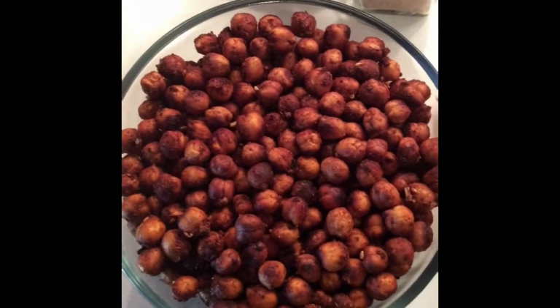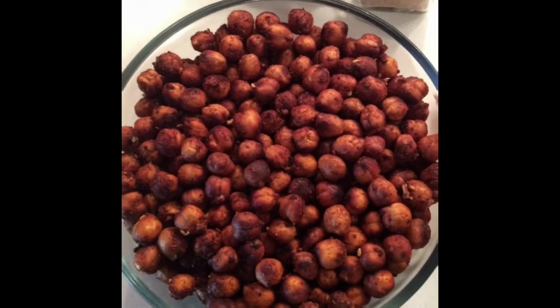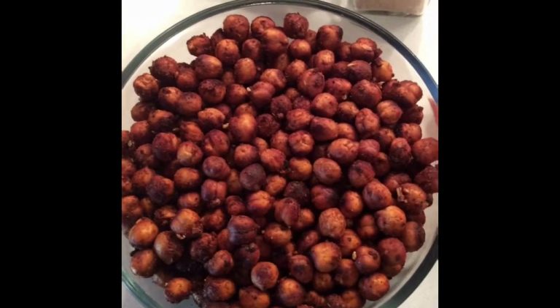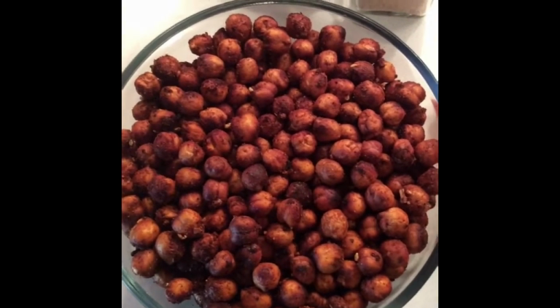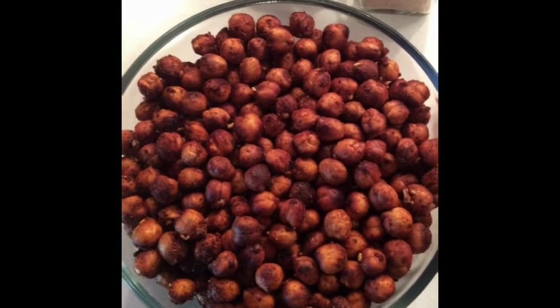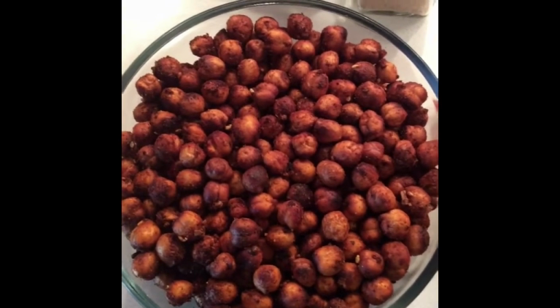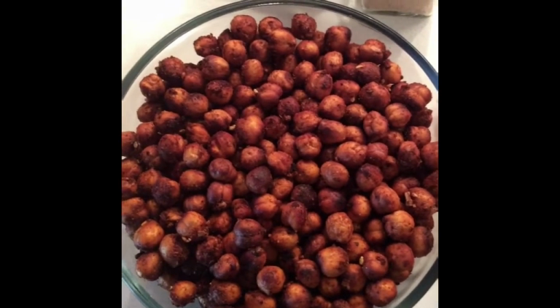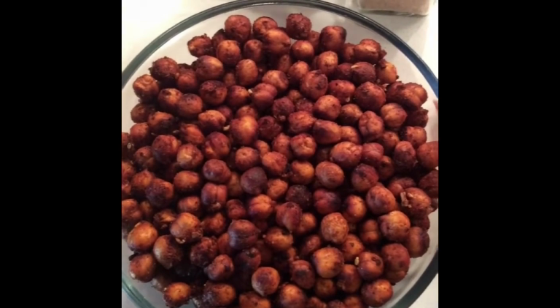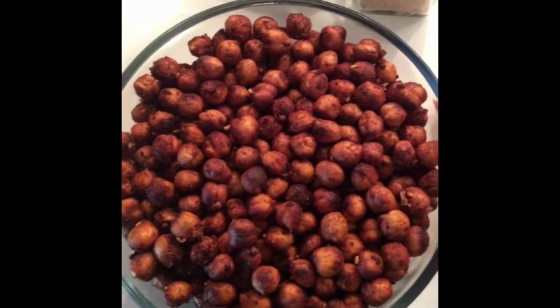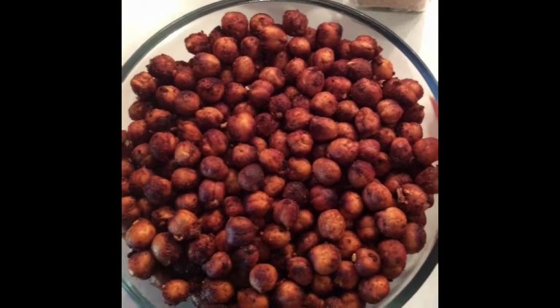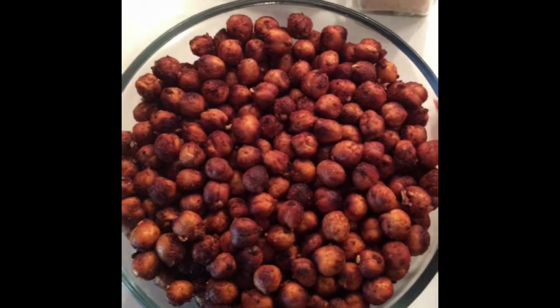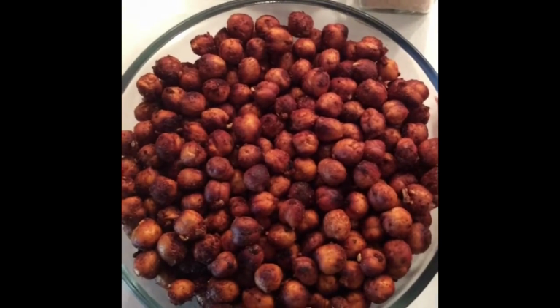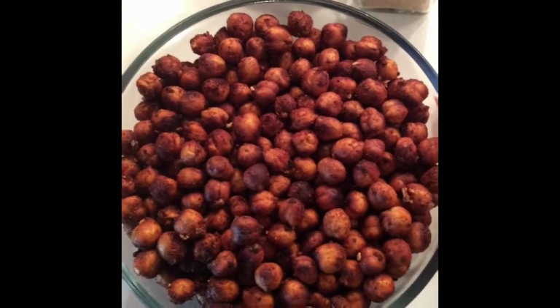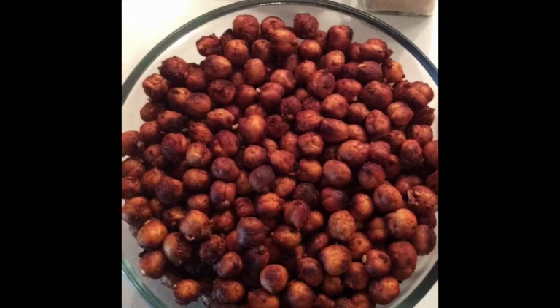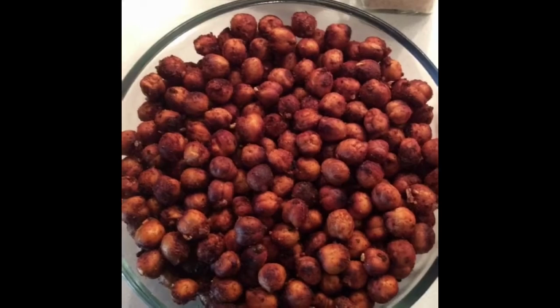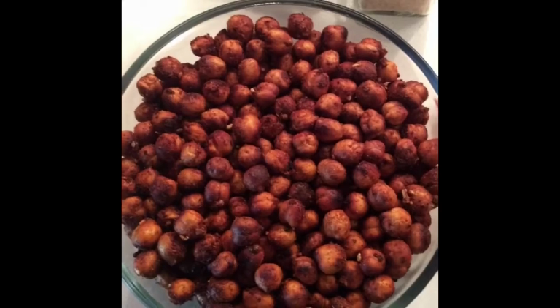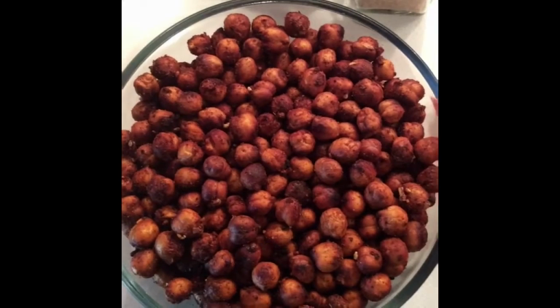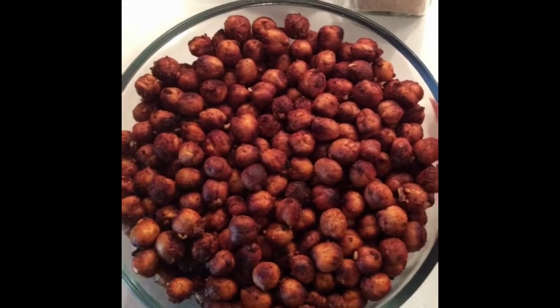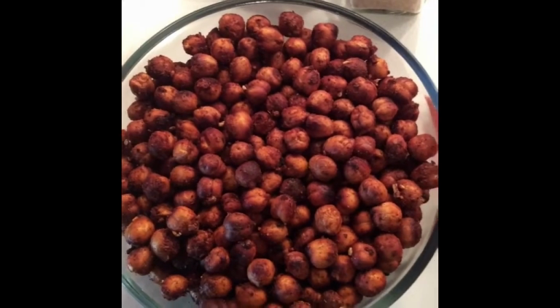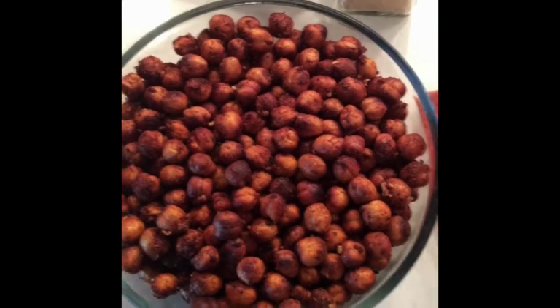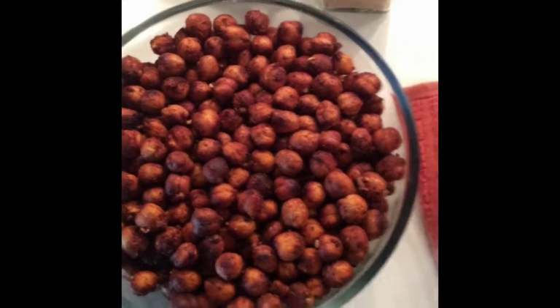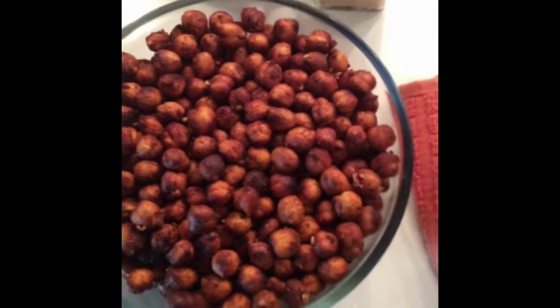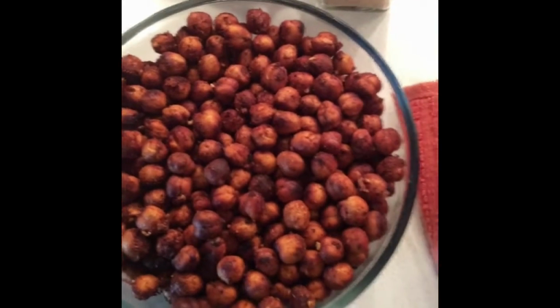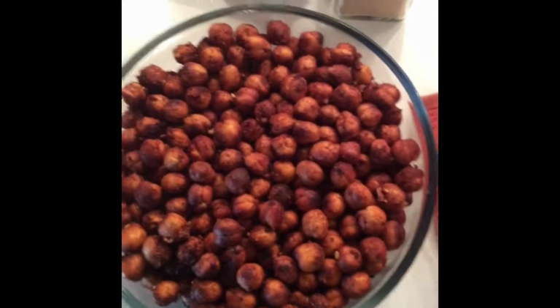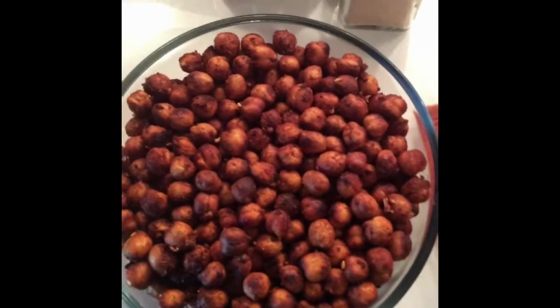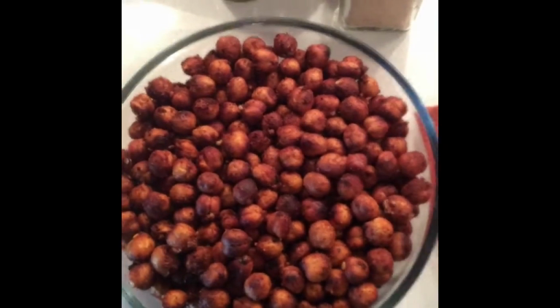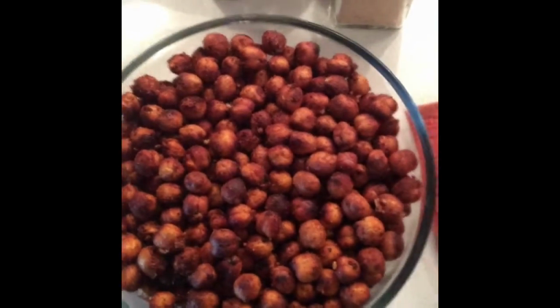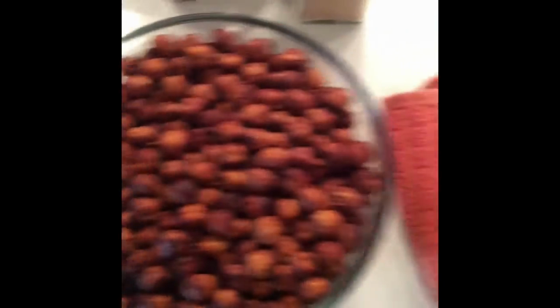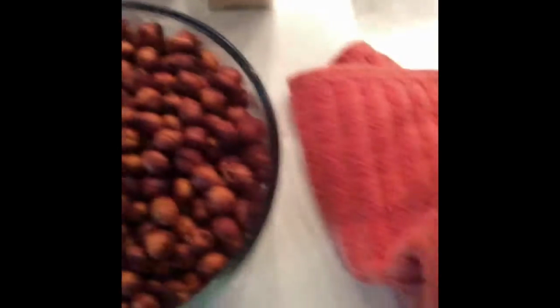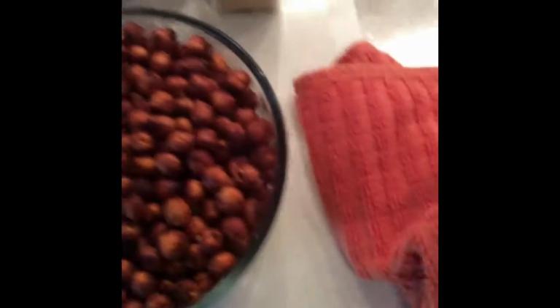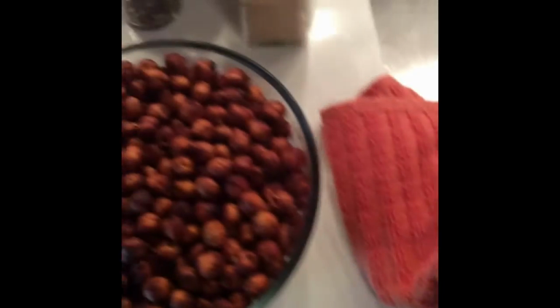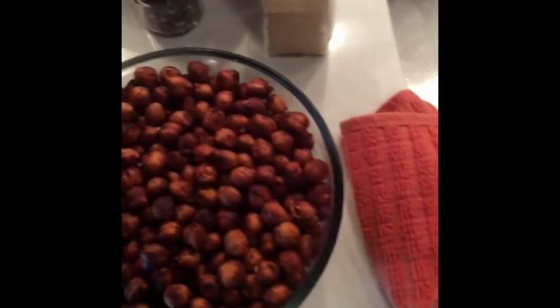The final results for the chickpeas that I roasted in the oven — nice and crunchy.